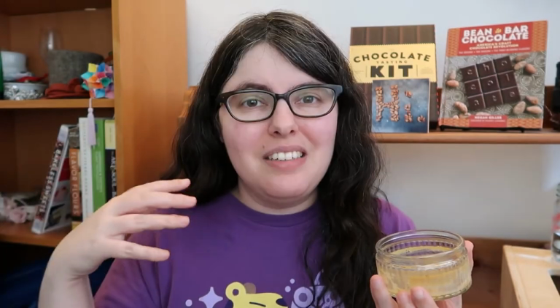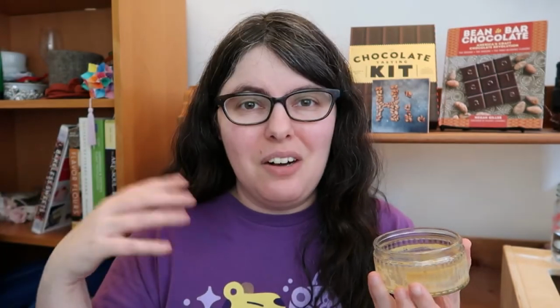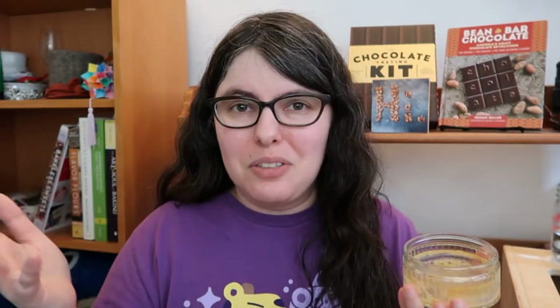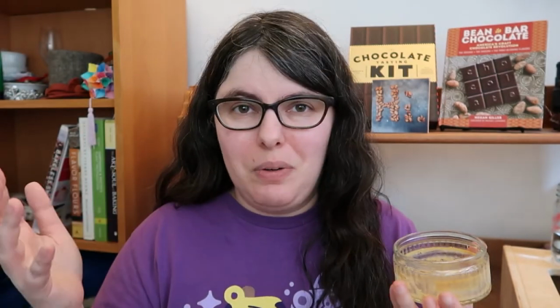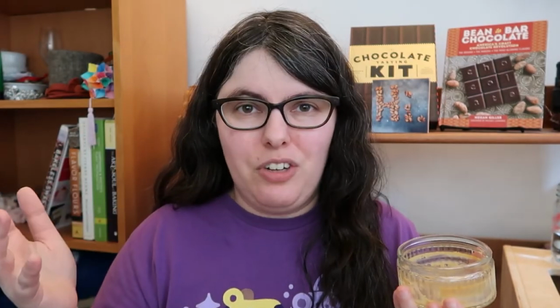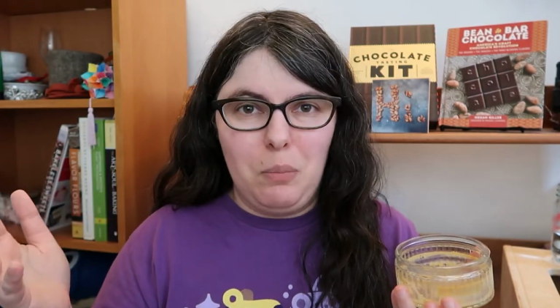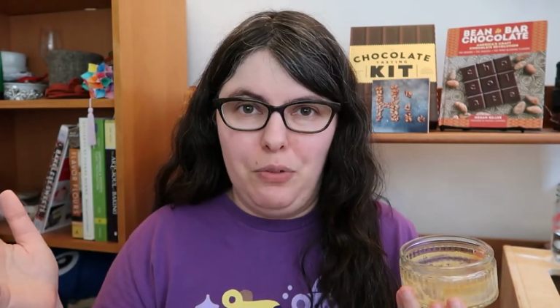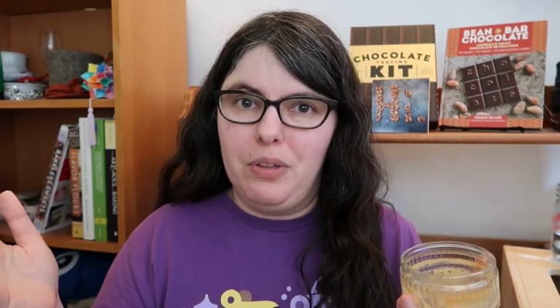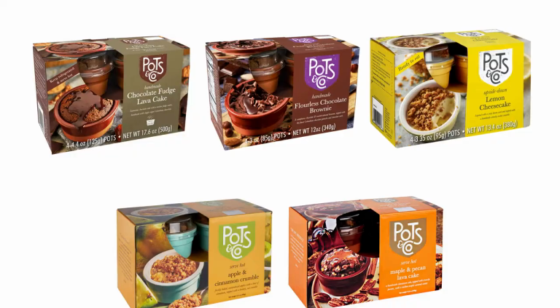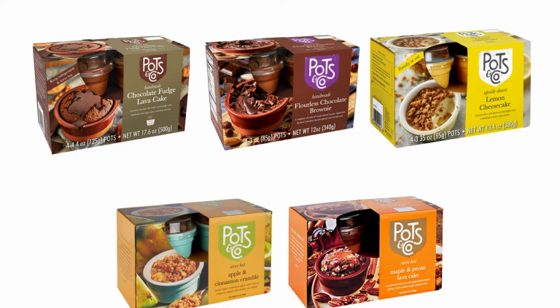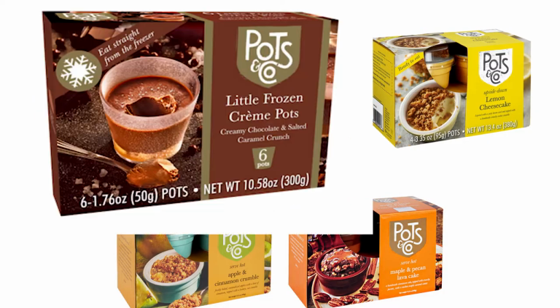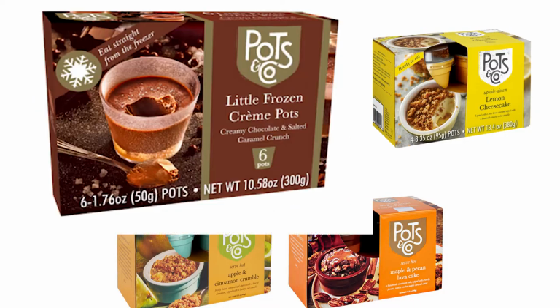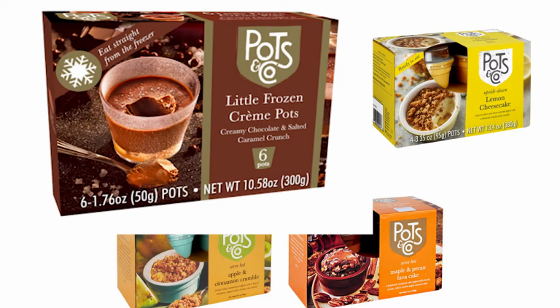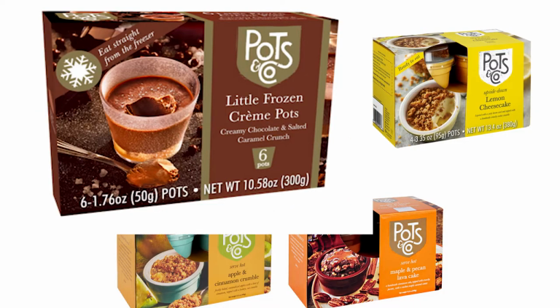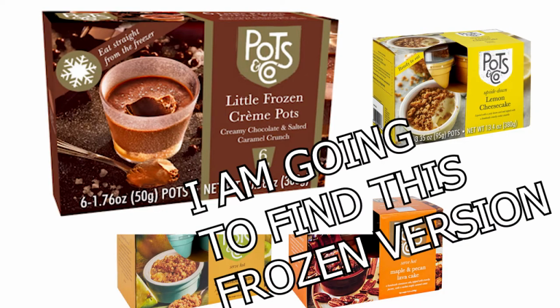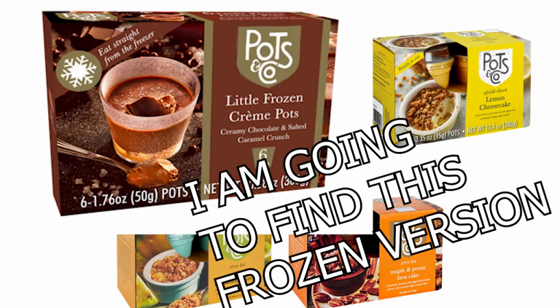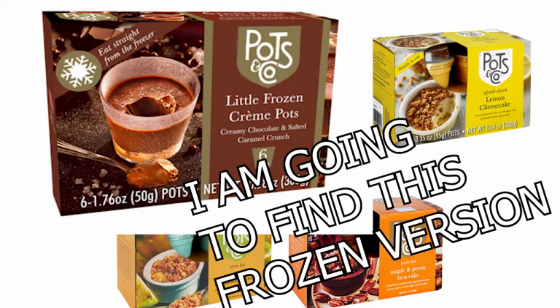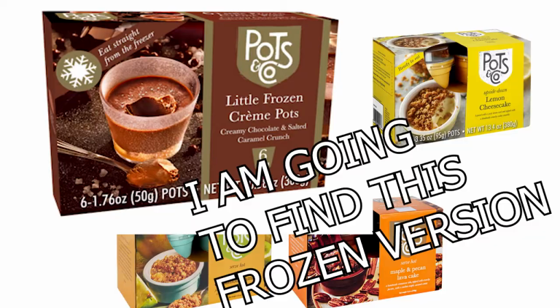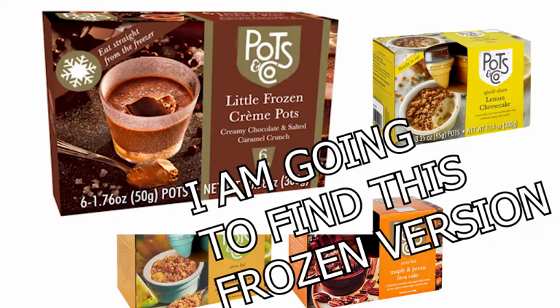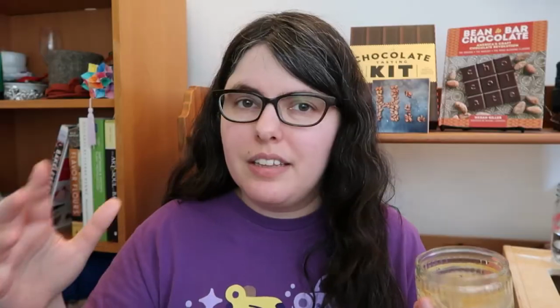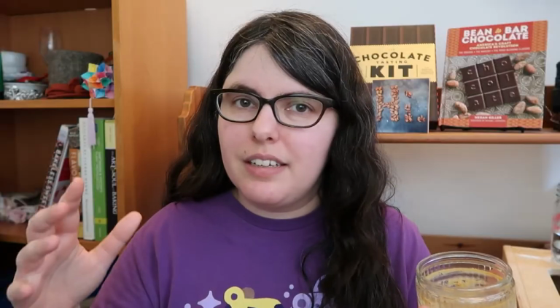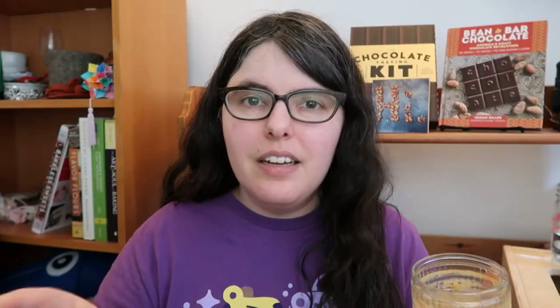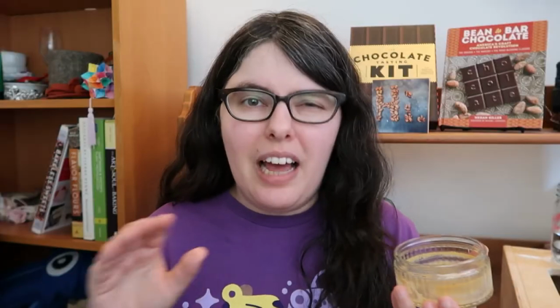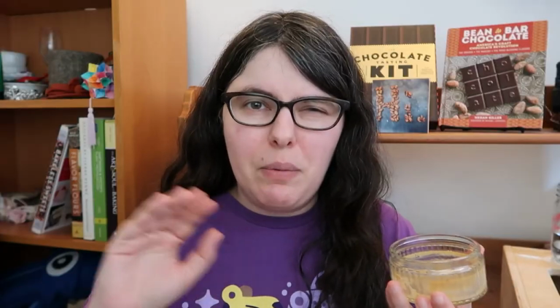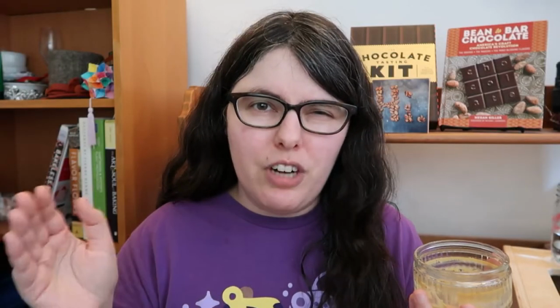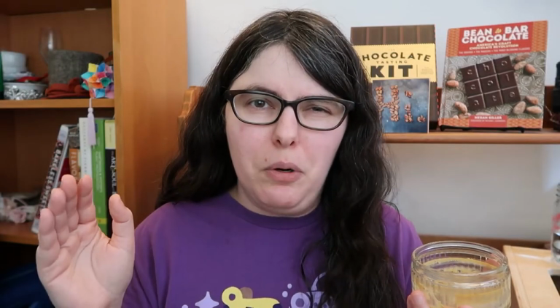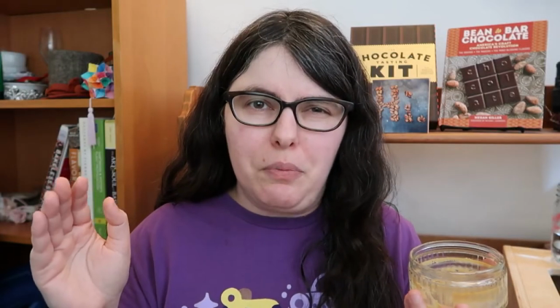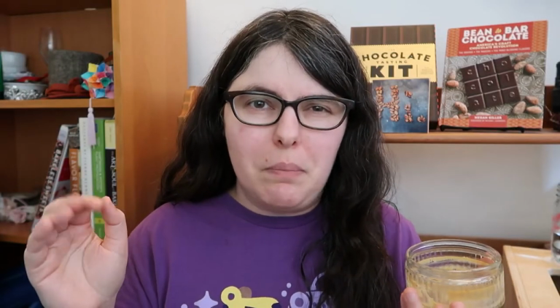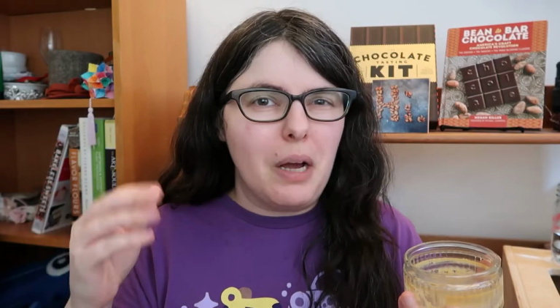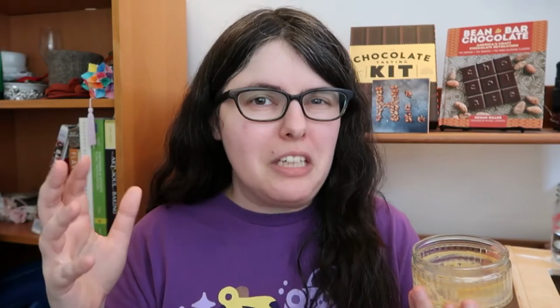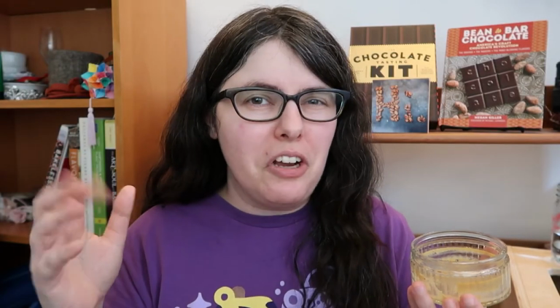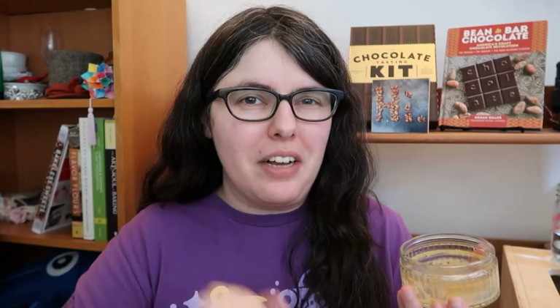I also want to try more from their lineup. They have chocolate lava cakes and other neat-sounding things, and I want to try more from them — I'm at least curious.